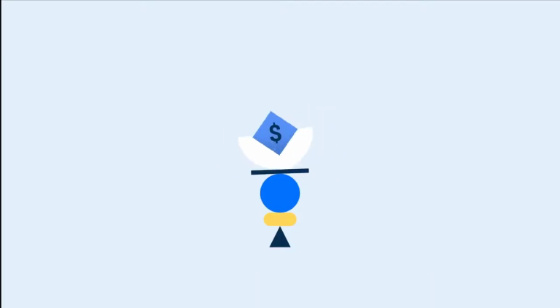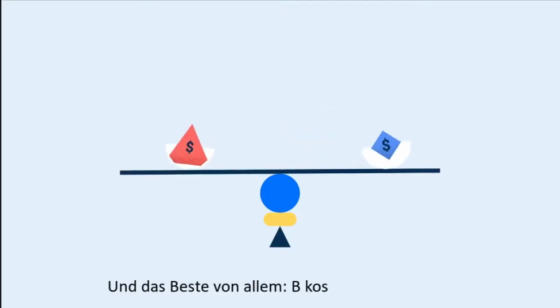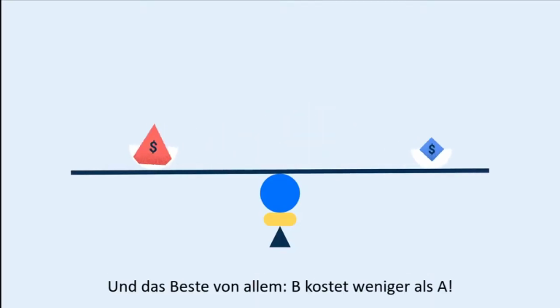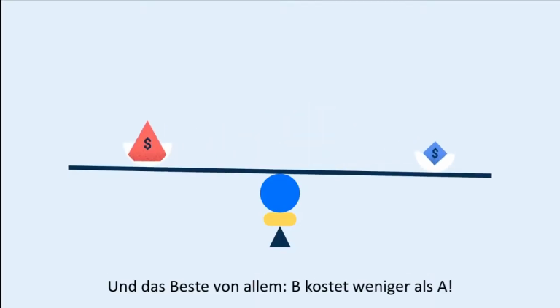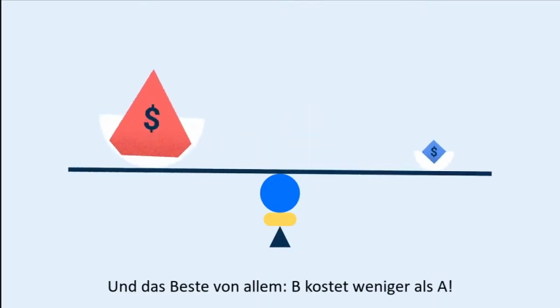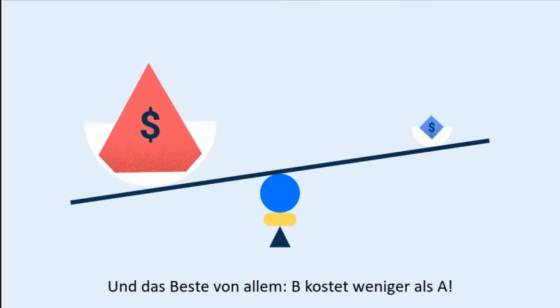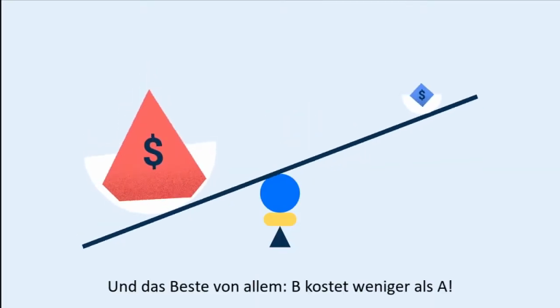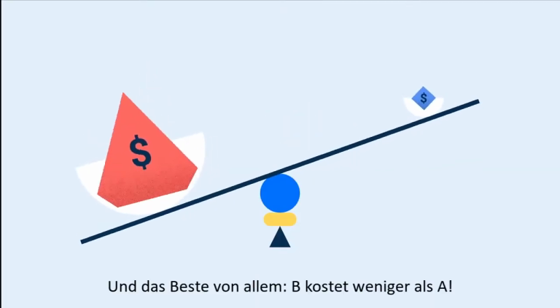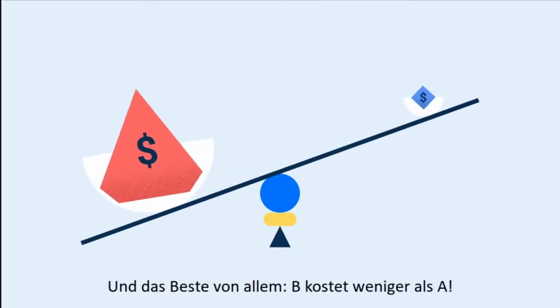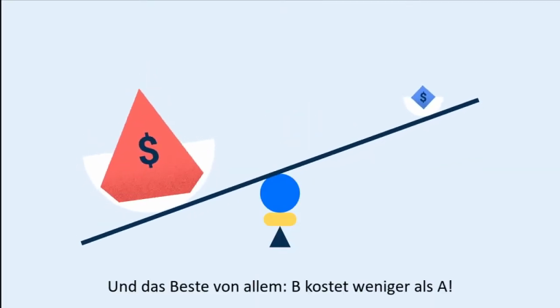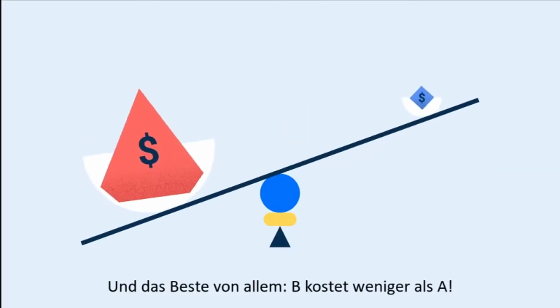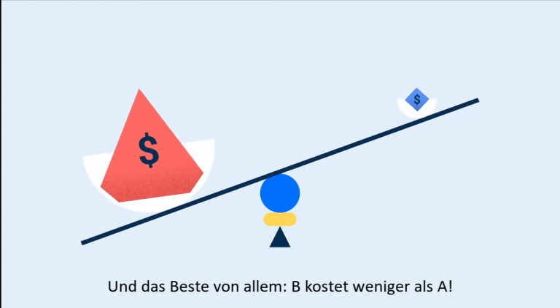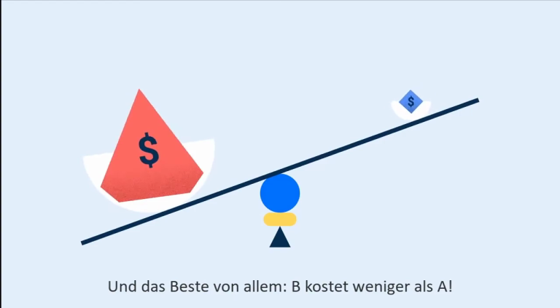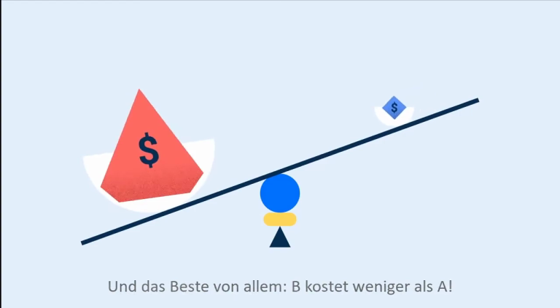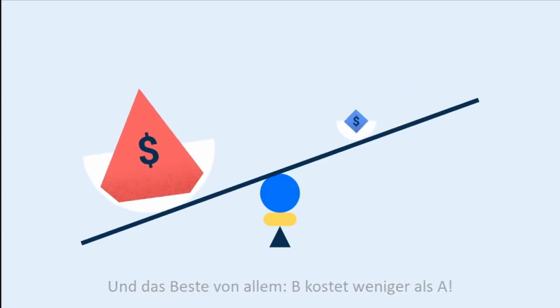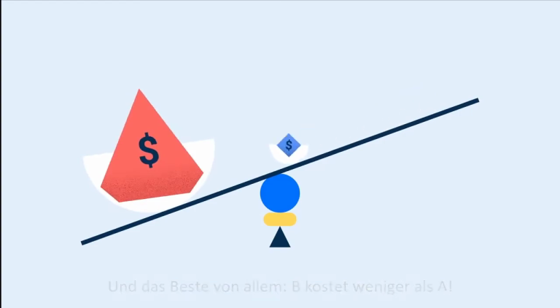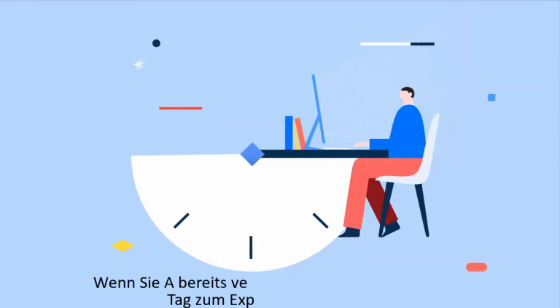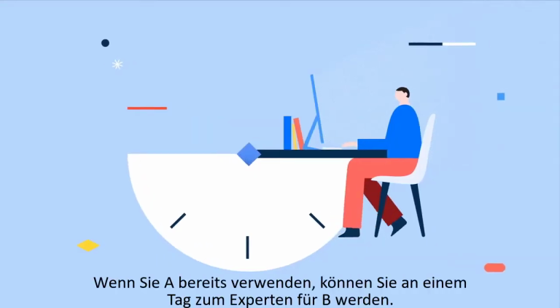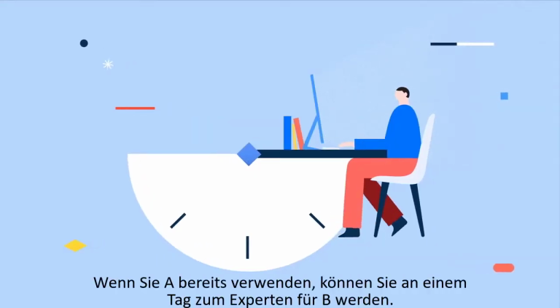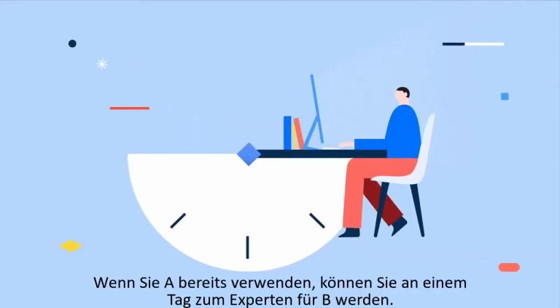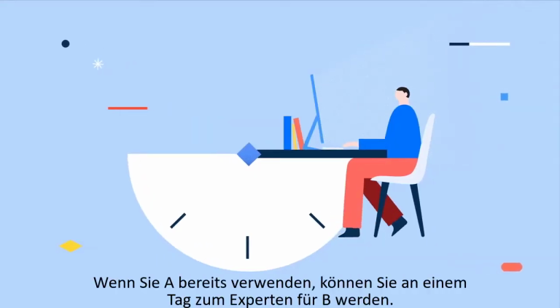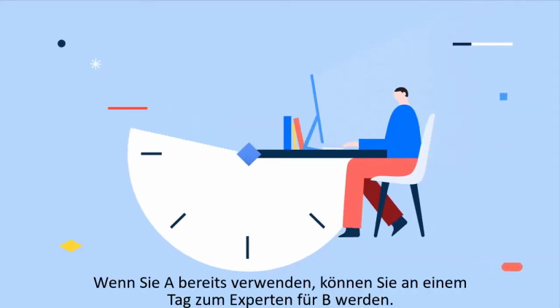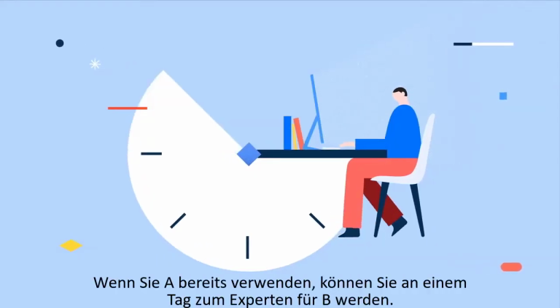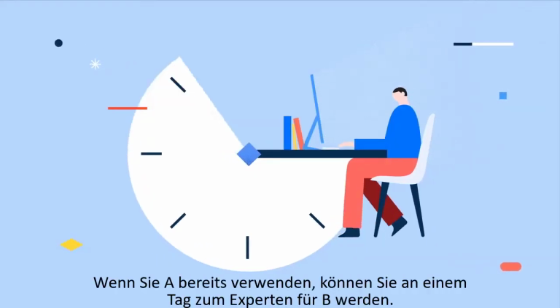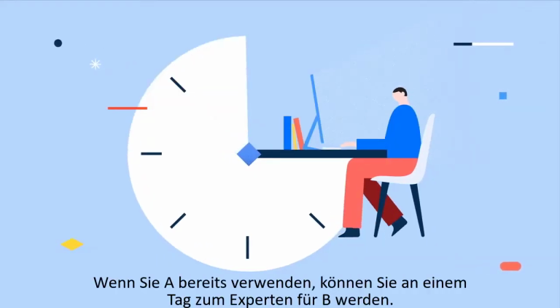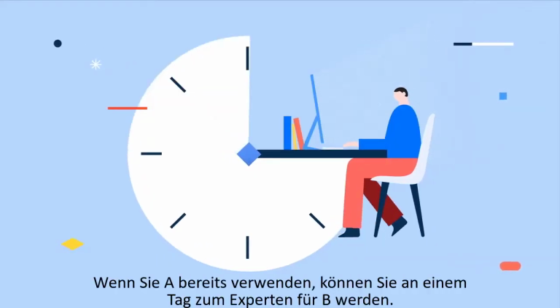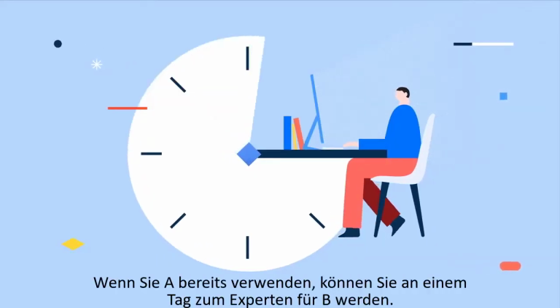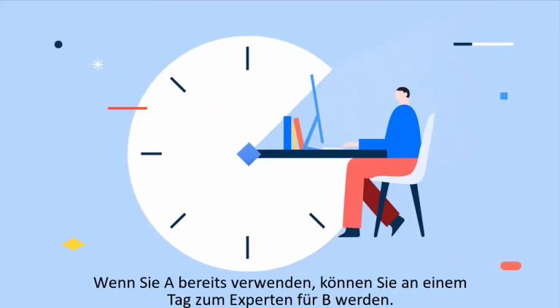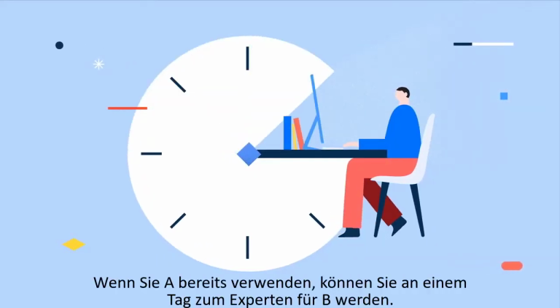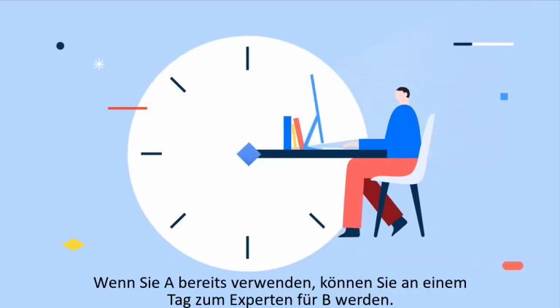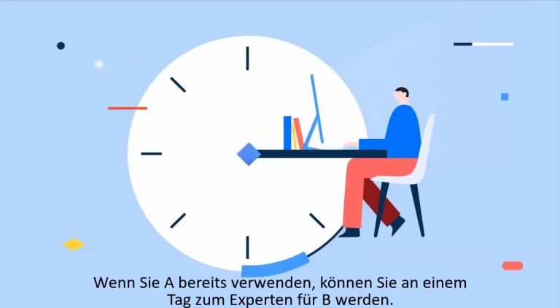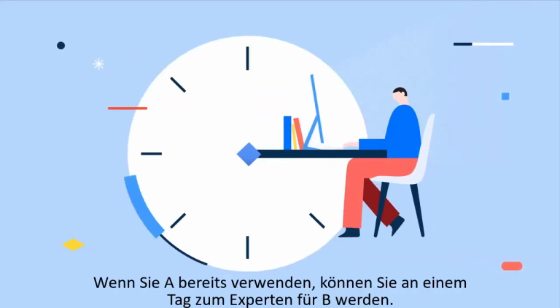And best of all, B costs less than A. If you use A today, you can be an expert in B in one day.